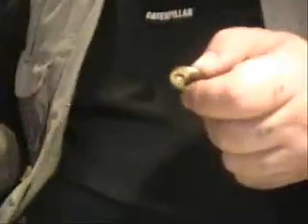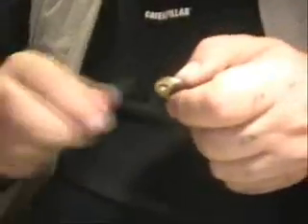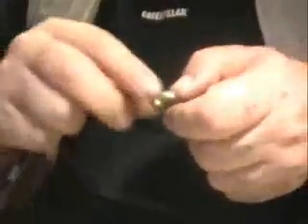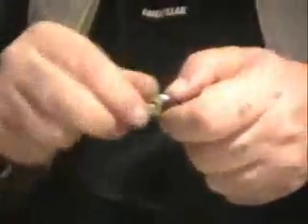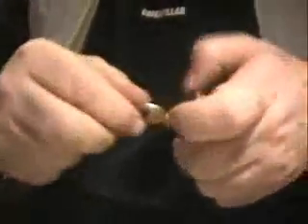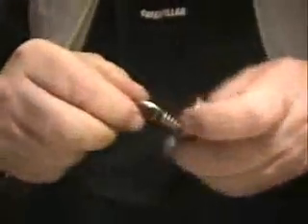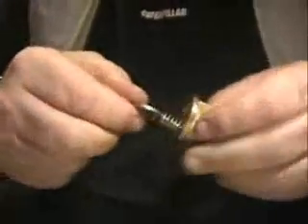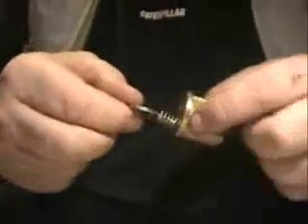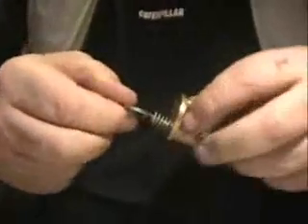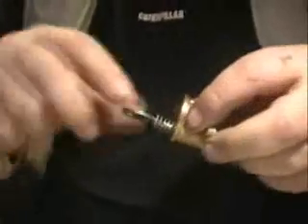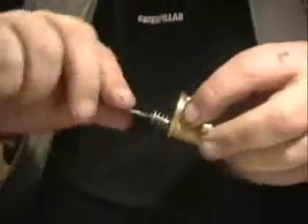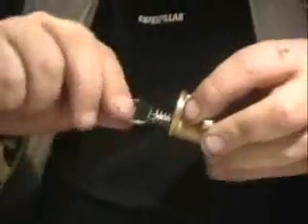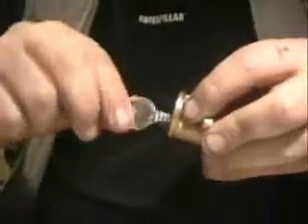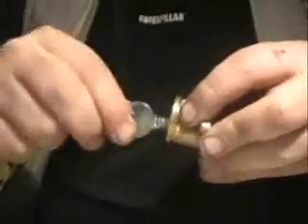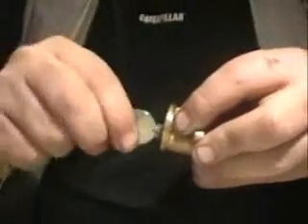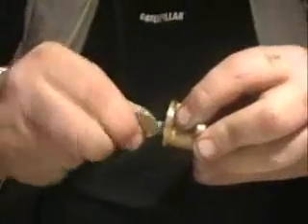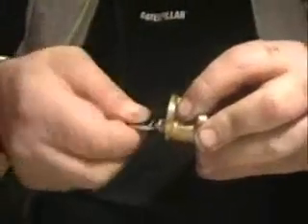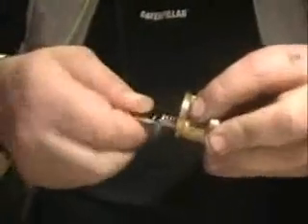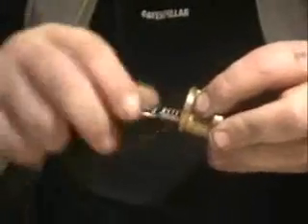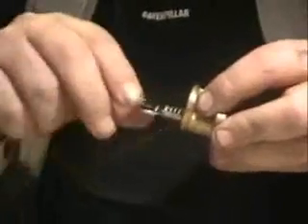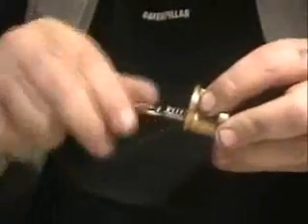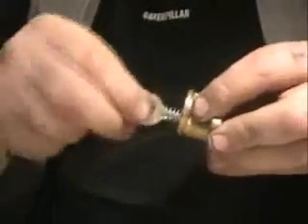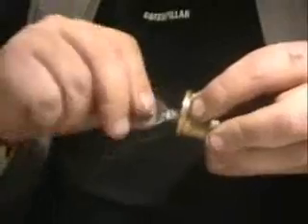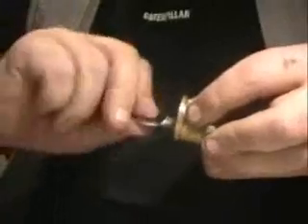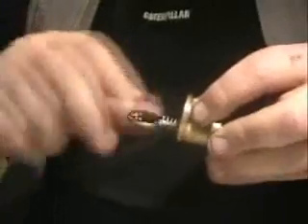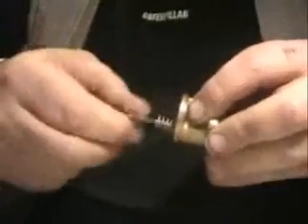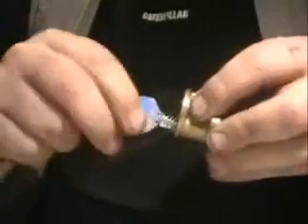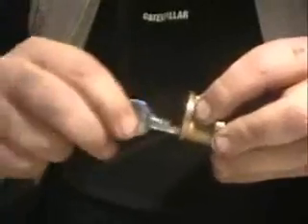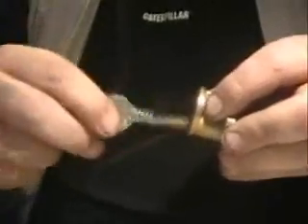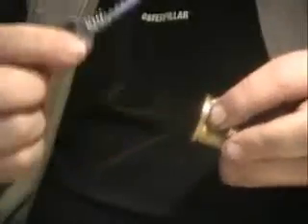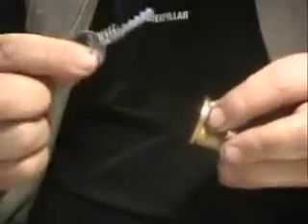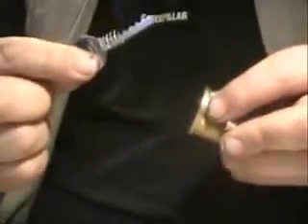And there the key is turned in the lock — woodpecker spring bumping.